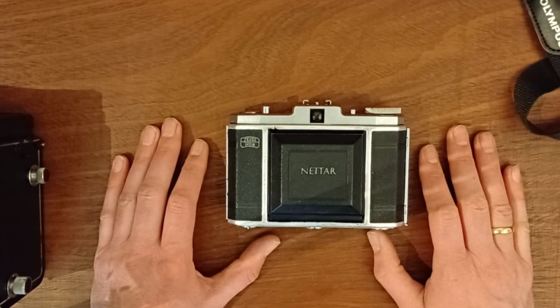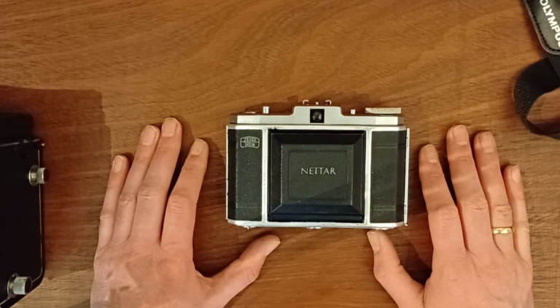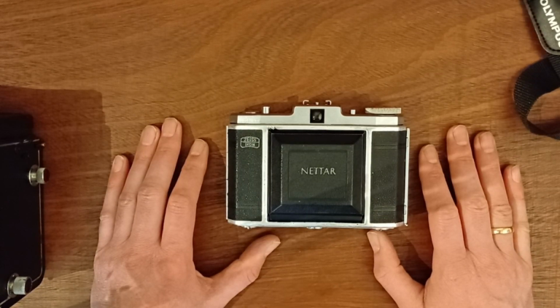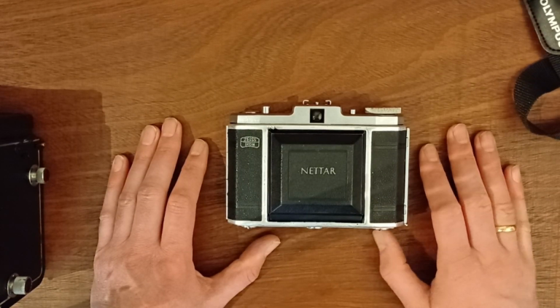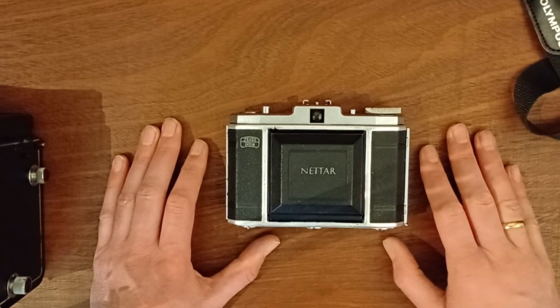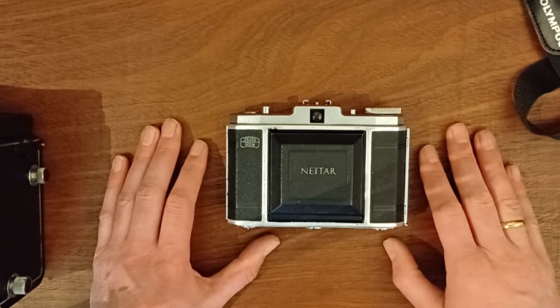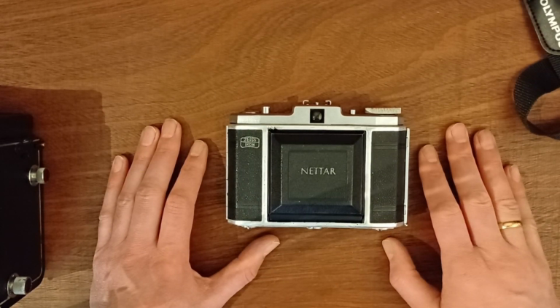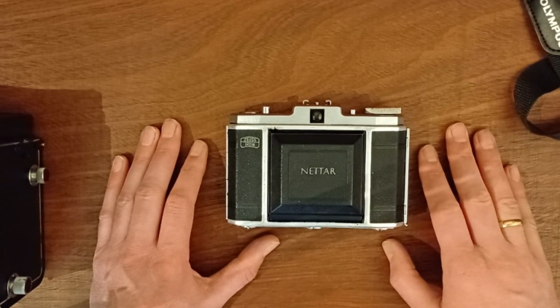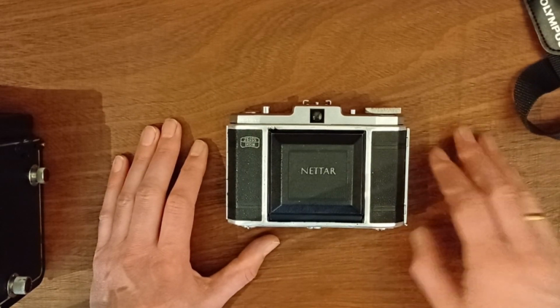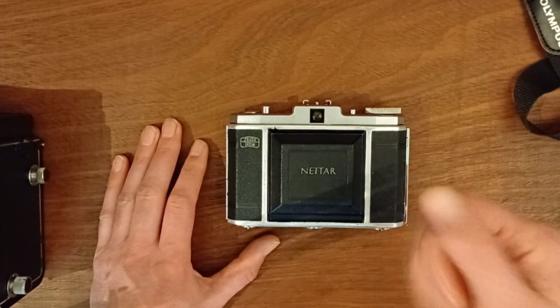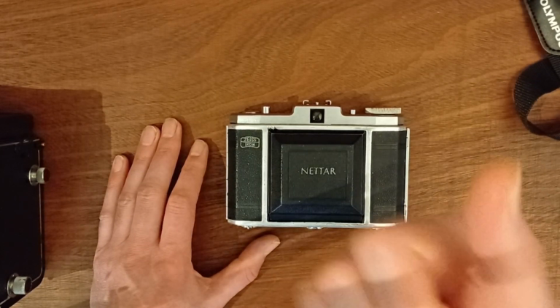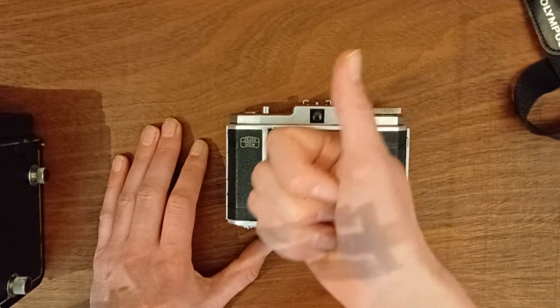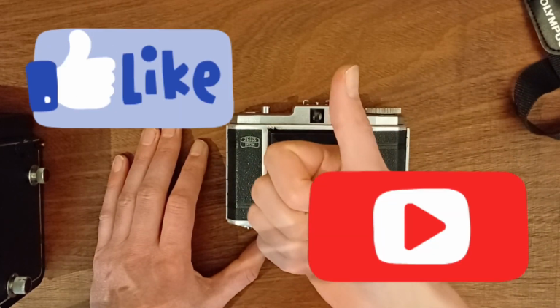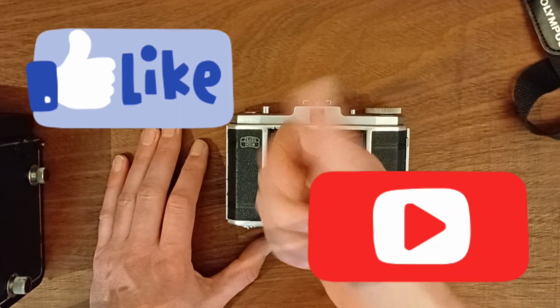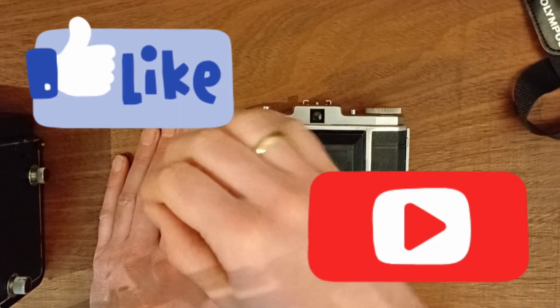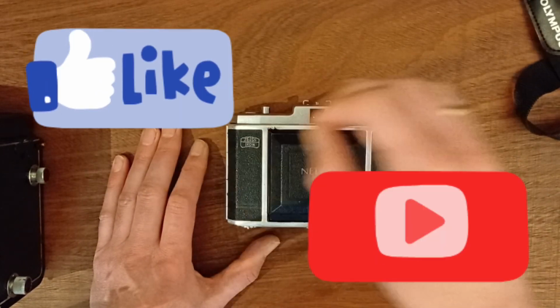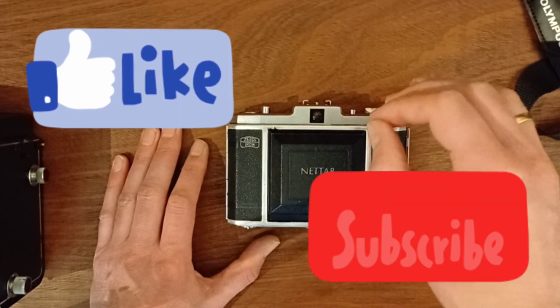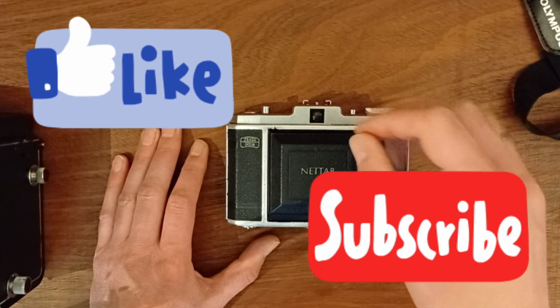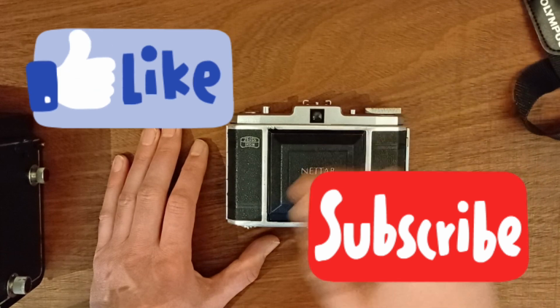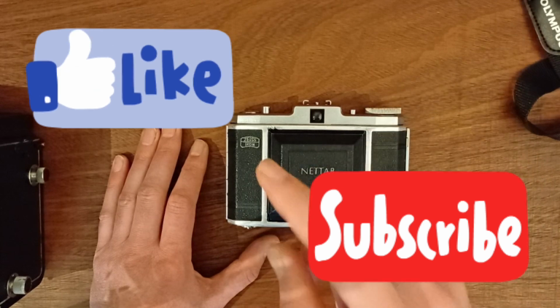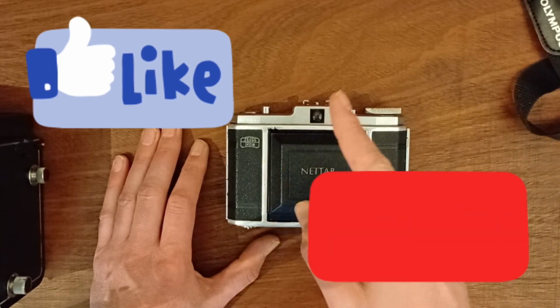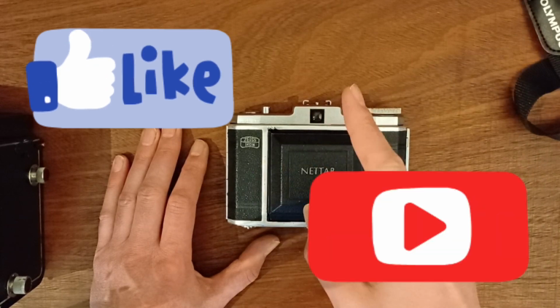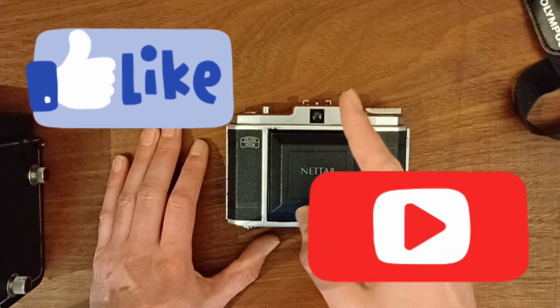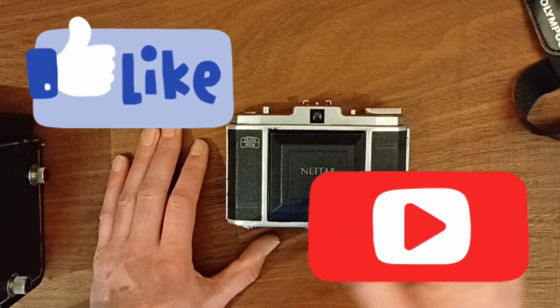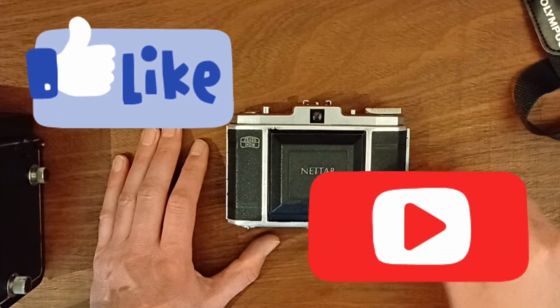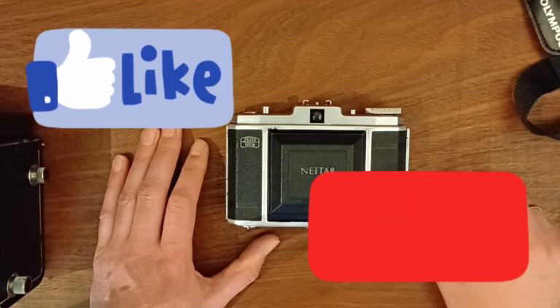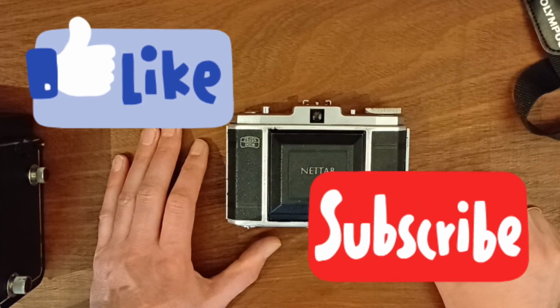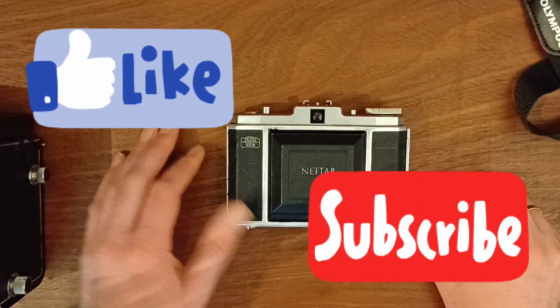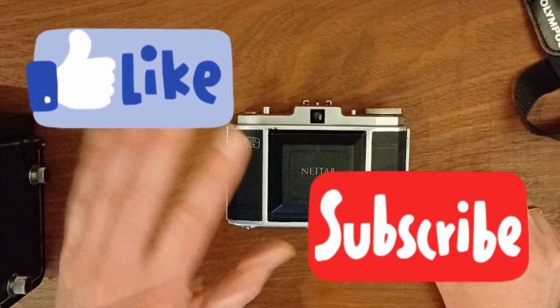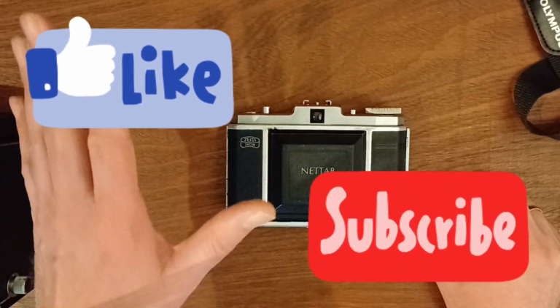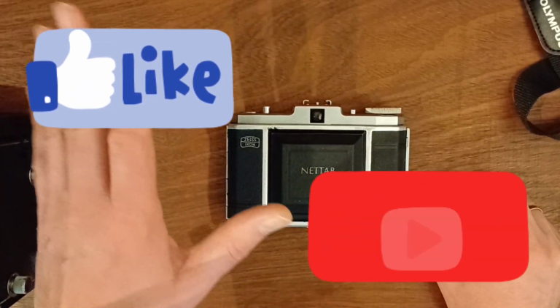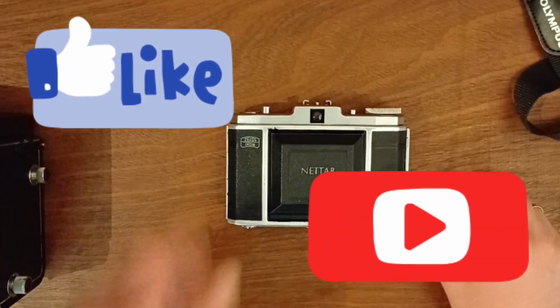If you like my video, please like and subscribe so I can make many more of them. Bye-bye!